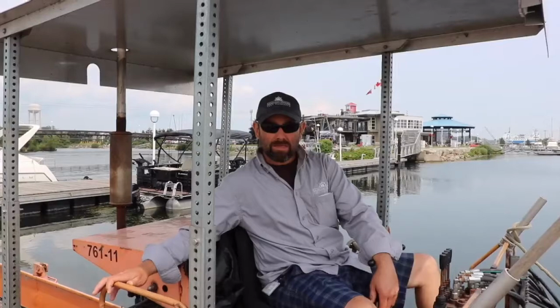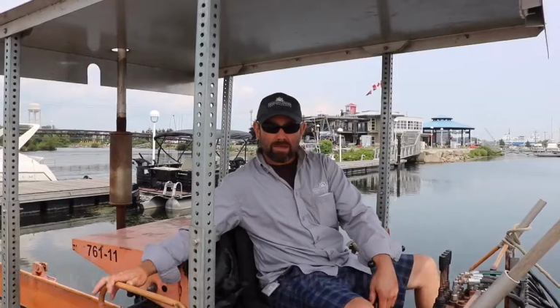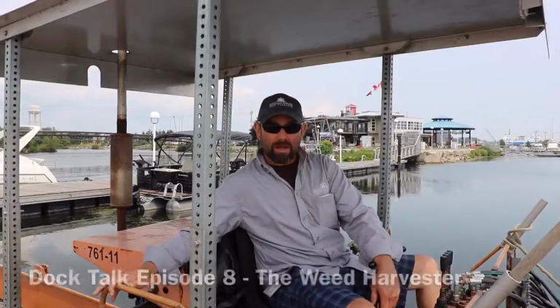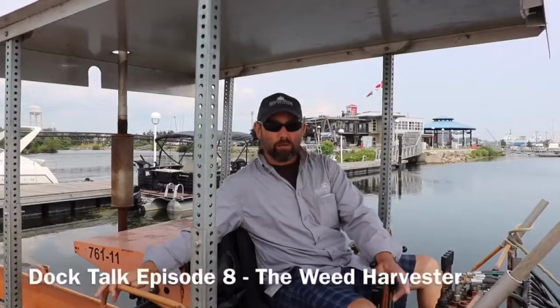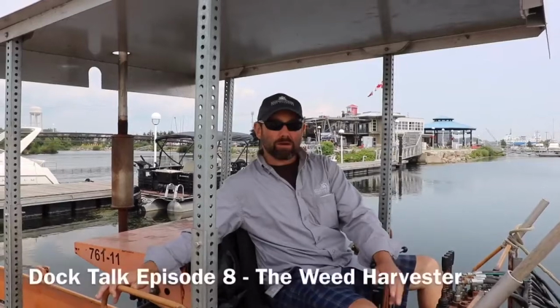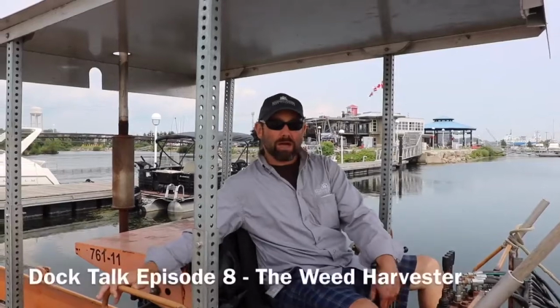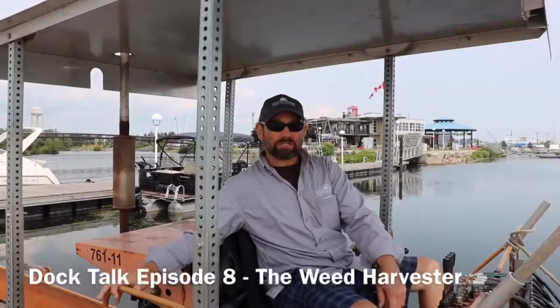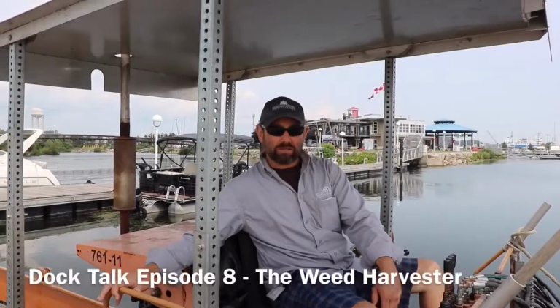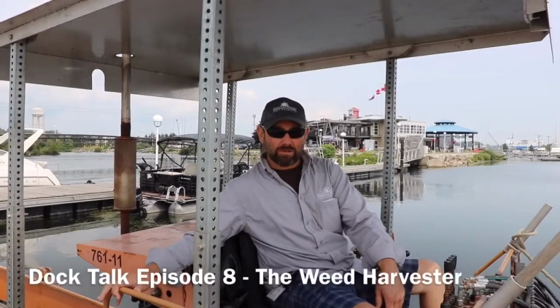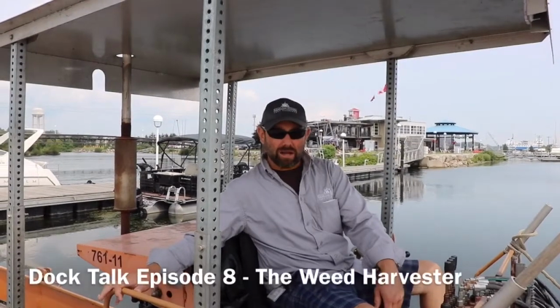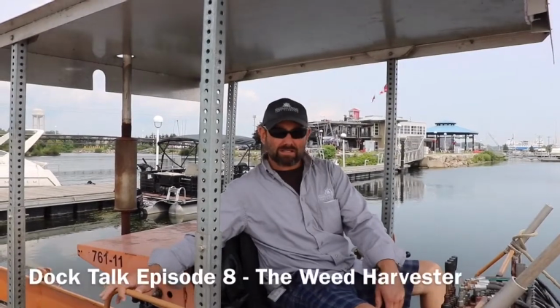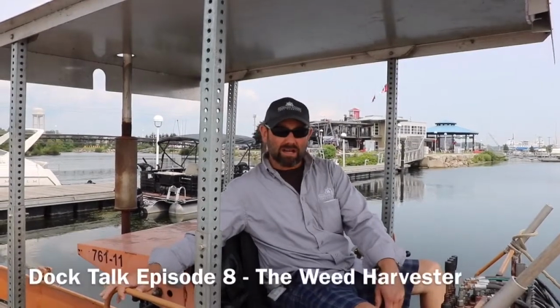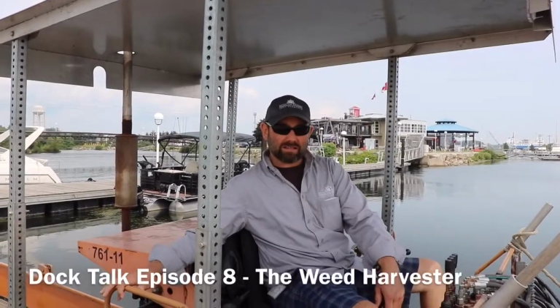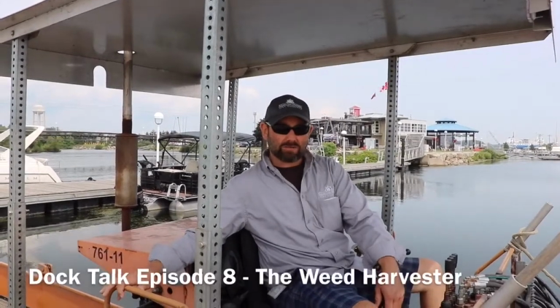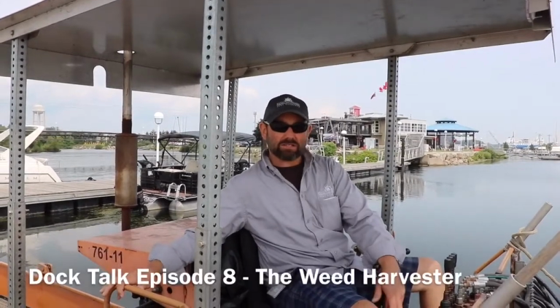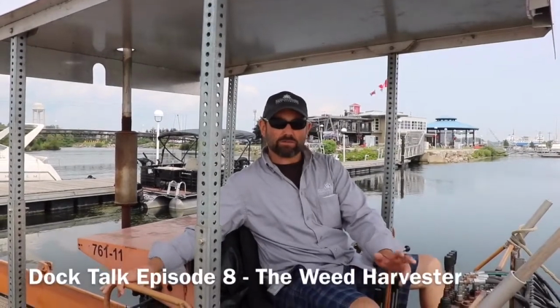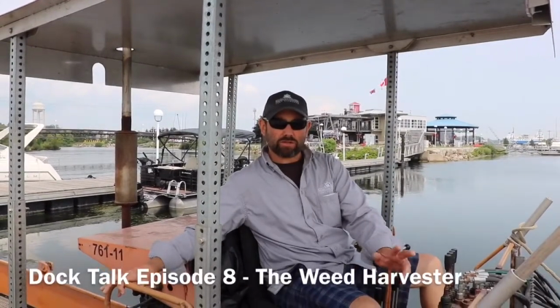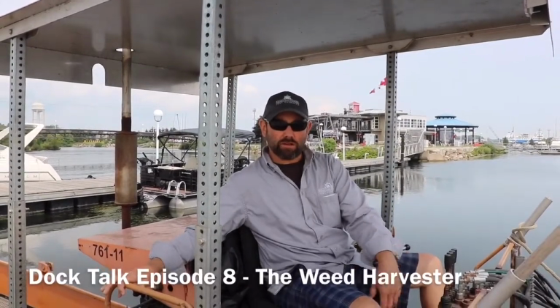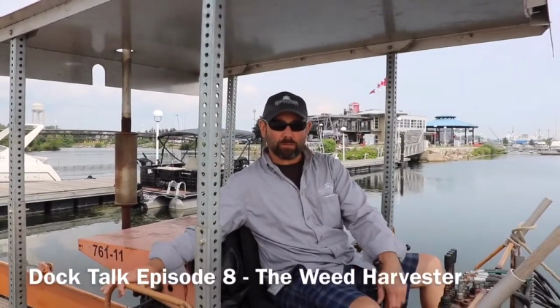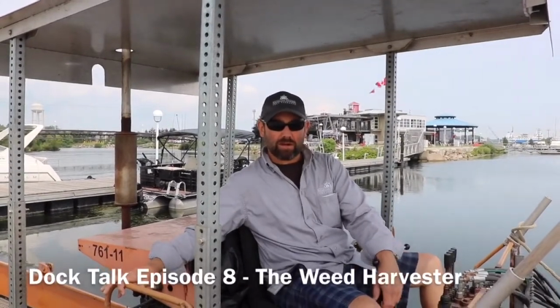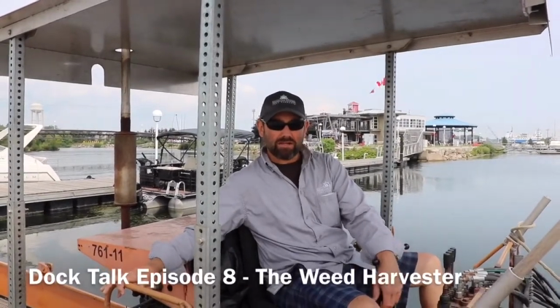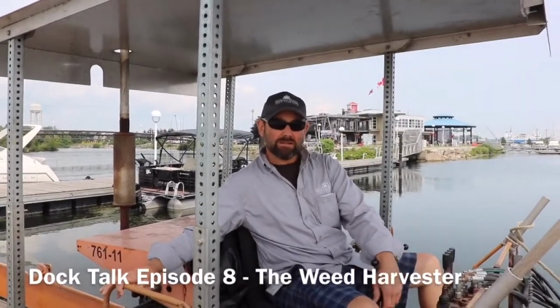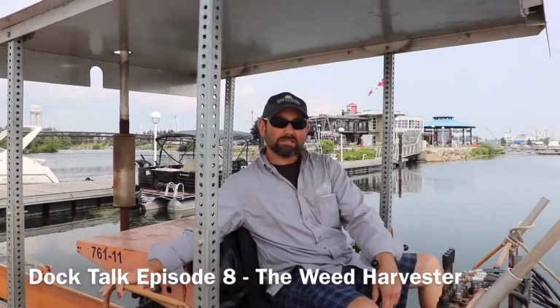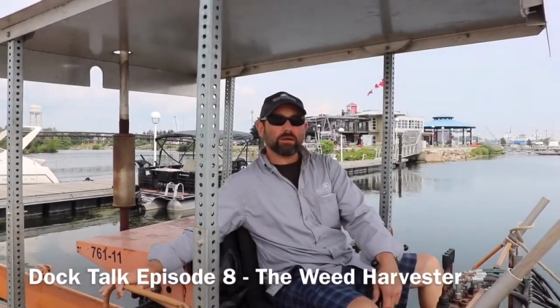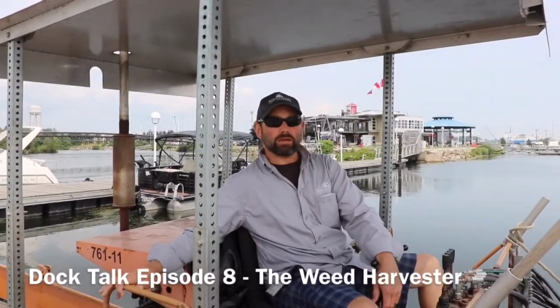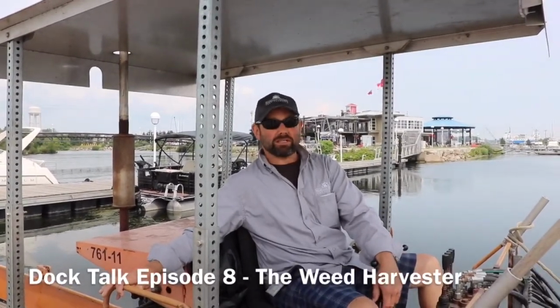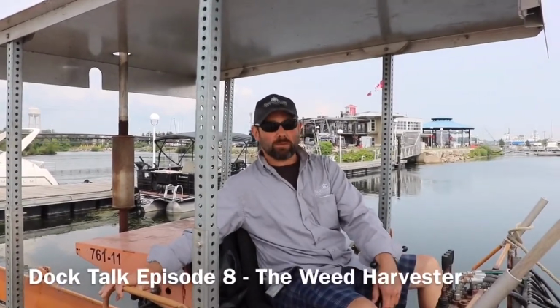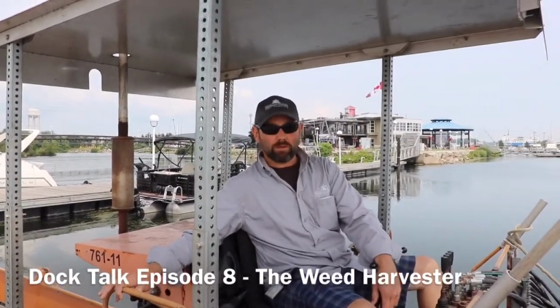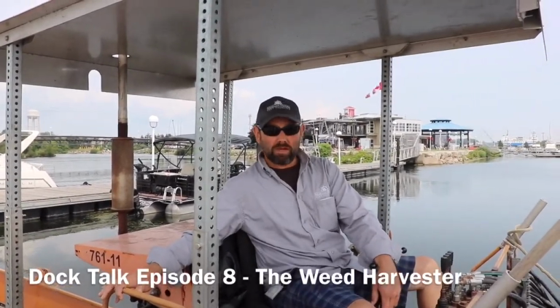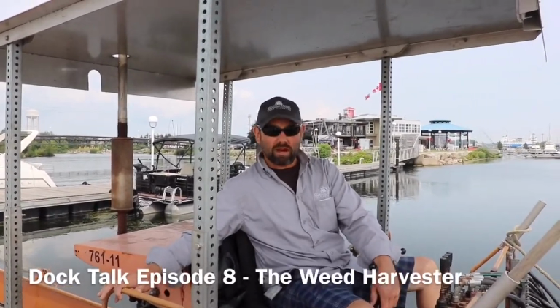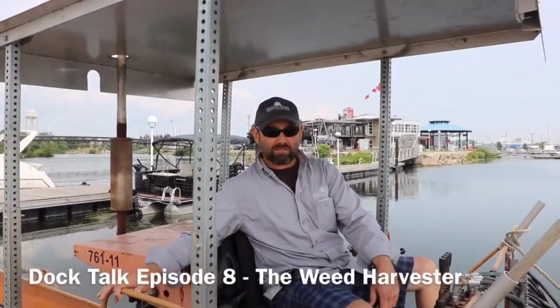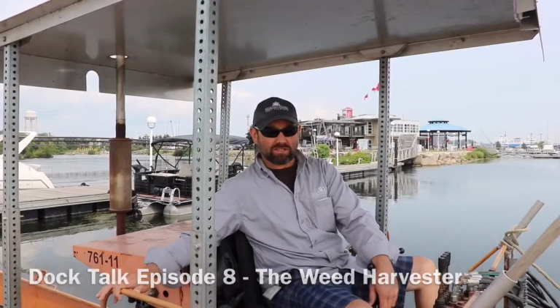Hi, welcome back to another DocTalk. It's Chris from Sugarloaf Marina. Today we're going to talk about the weed harvester.